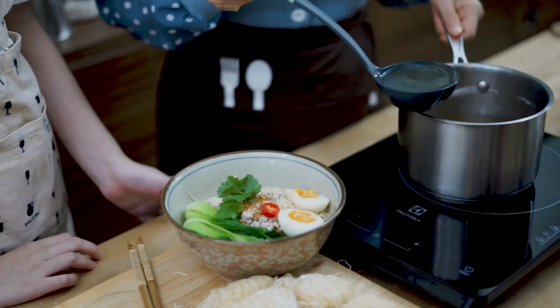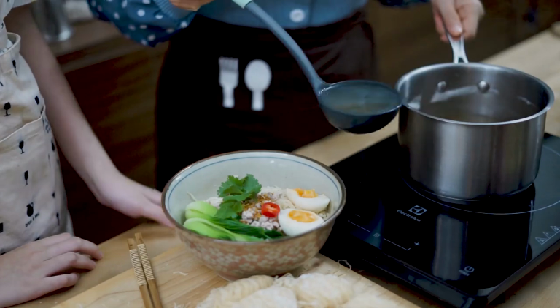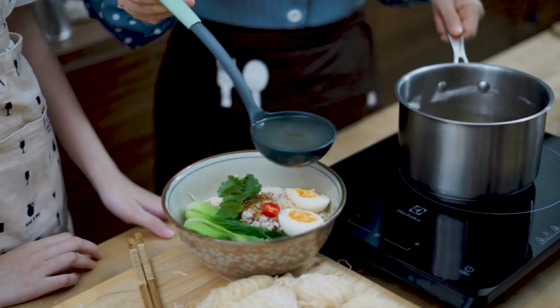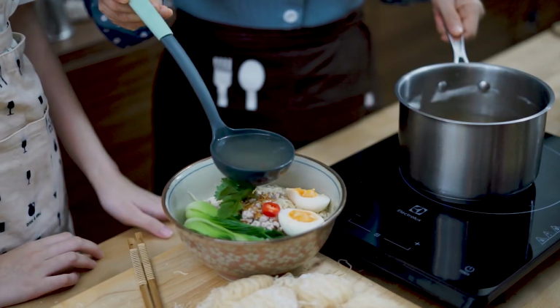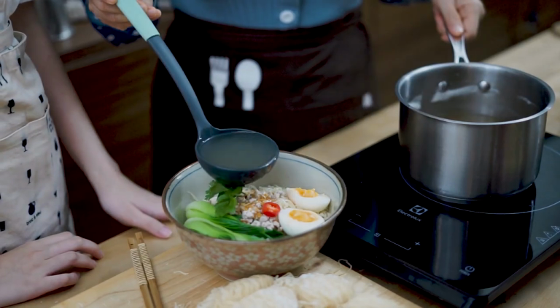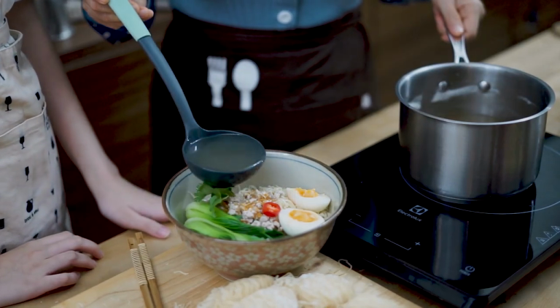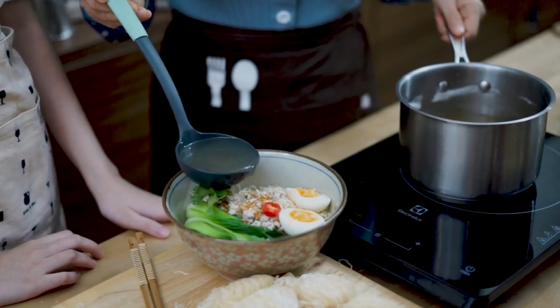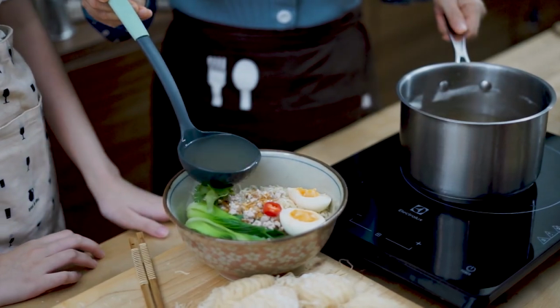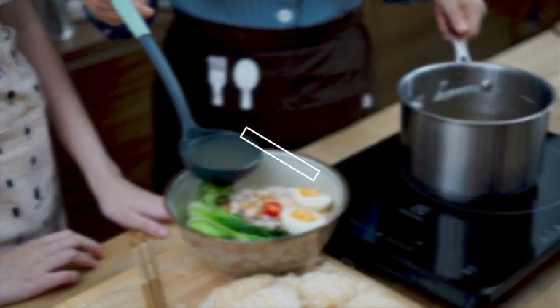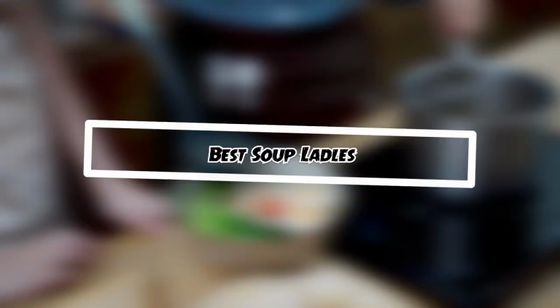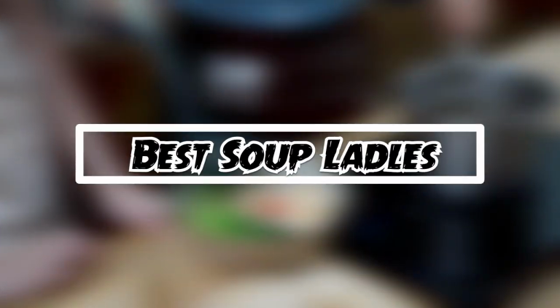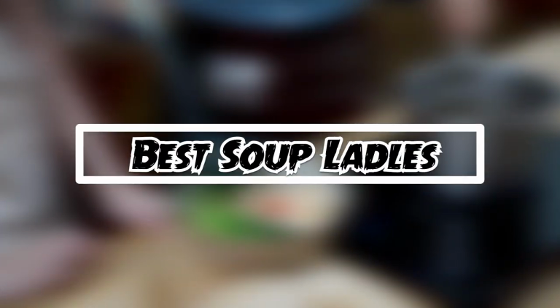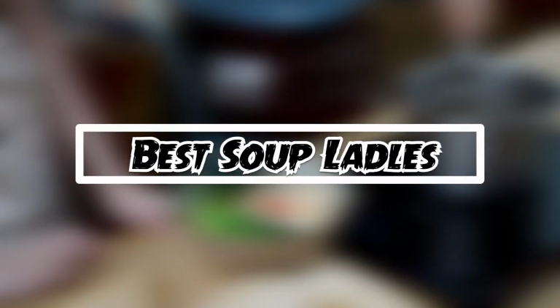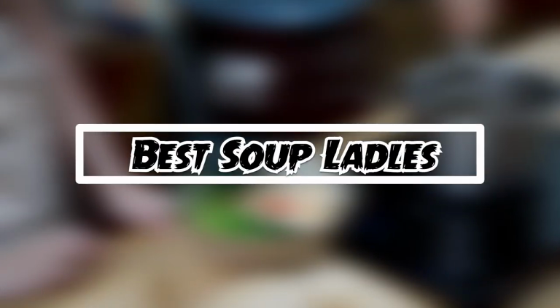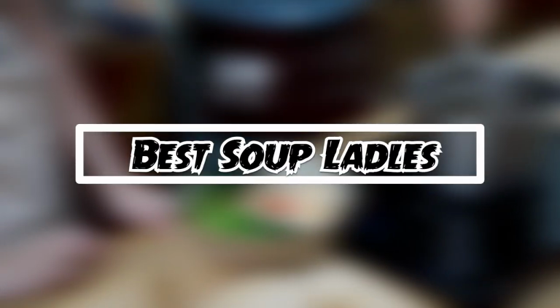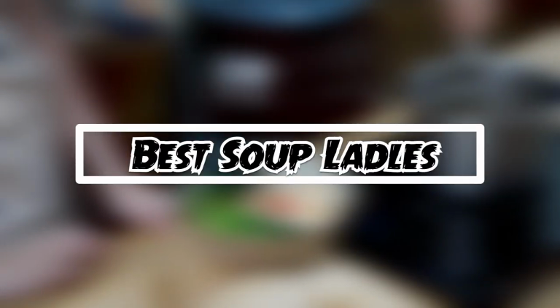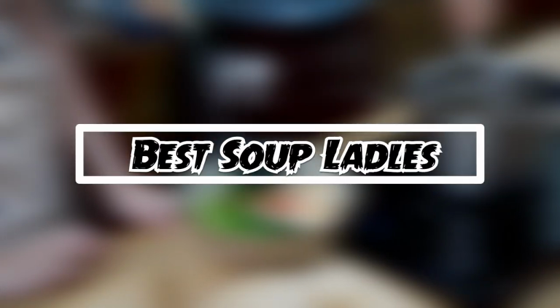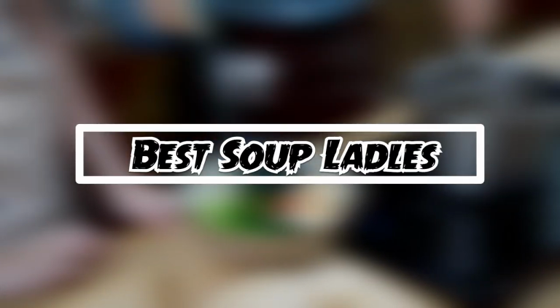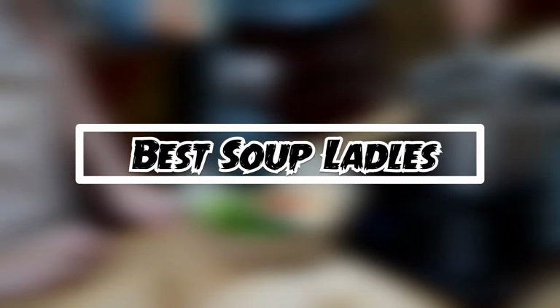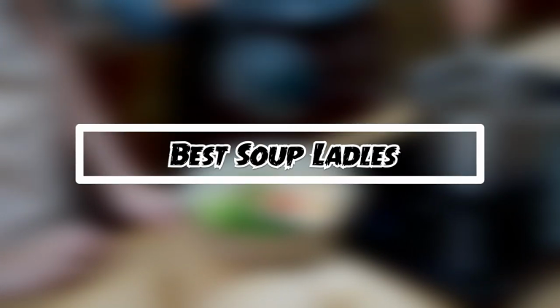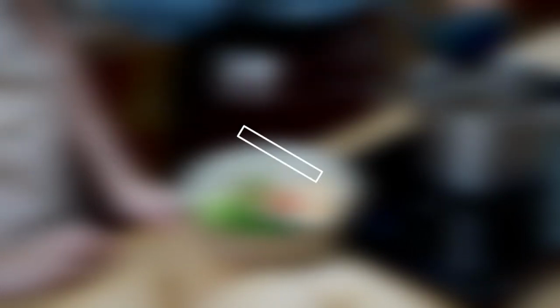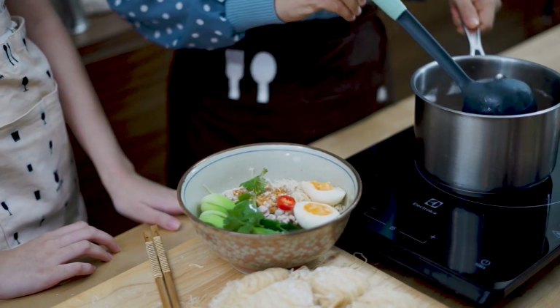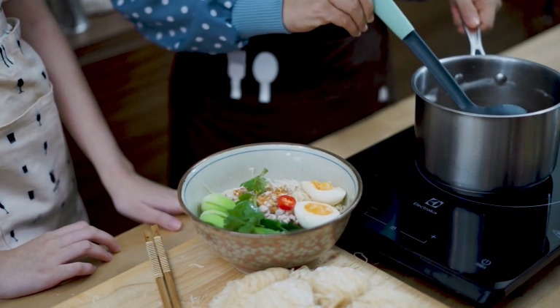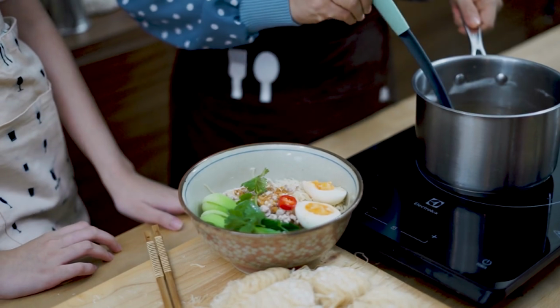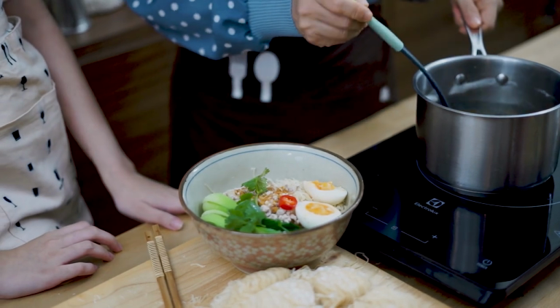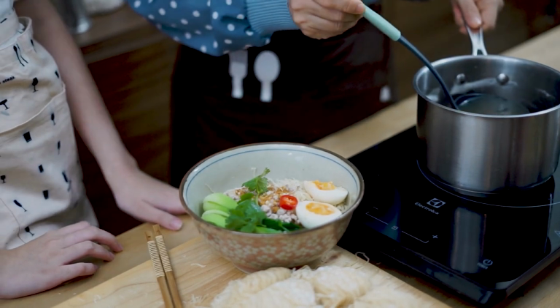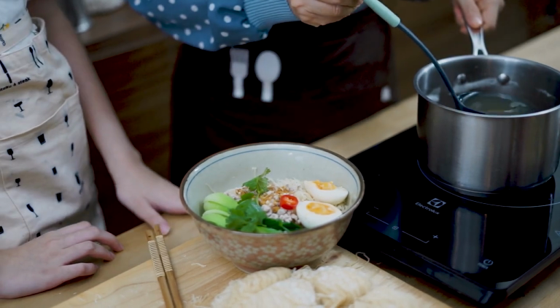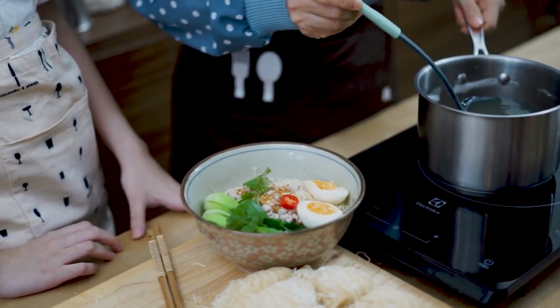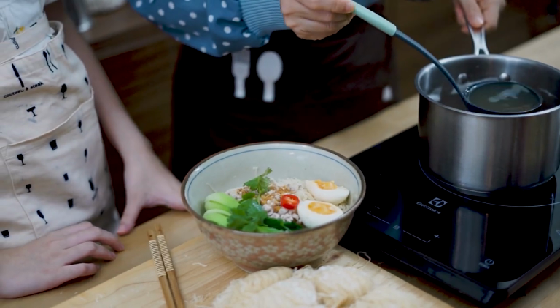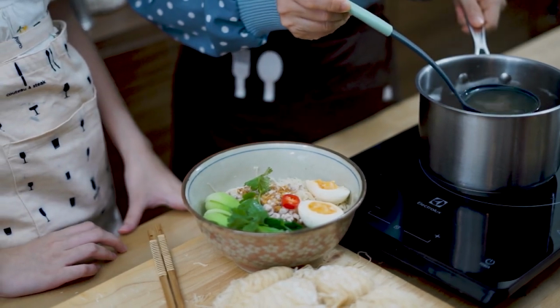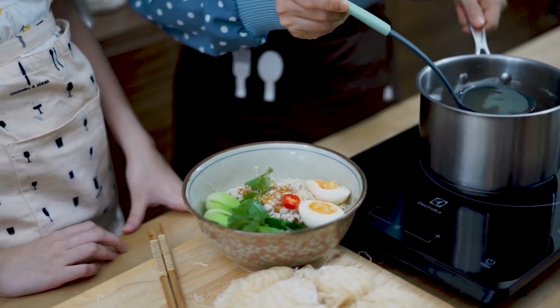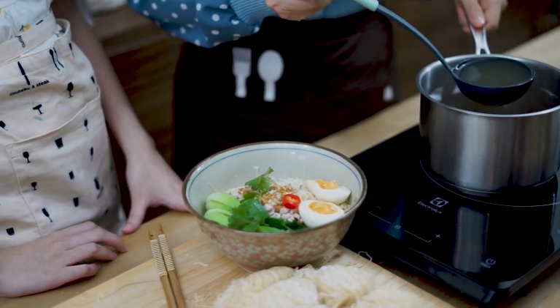If you want to get good quality soup ladles according to your needs, then watch the video till the end and then decide. So let's get started.